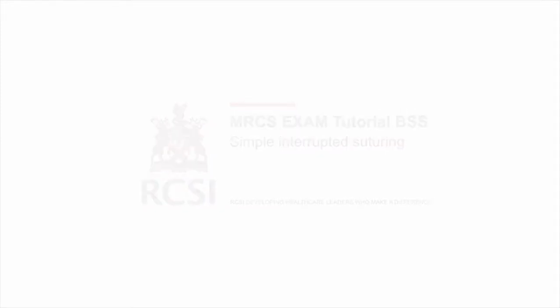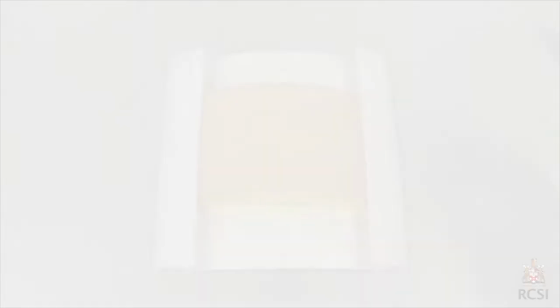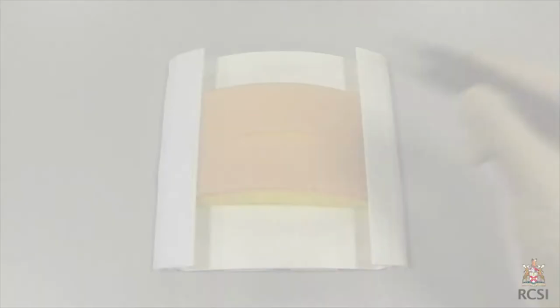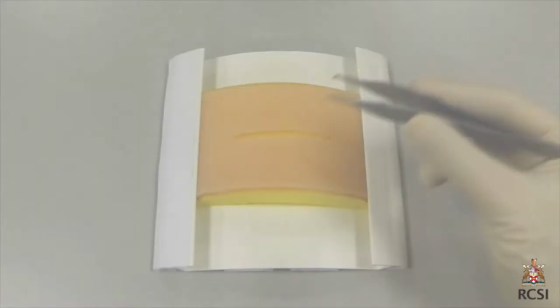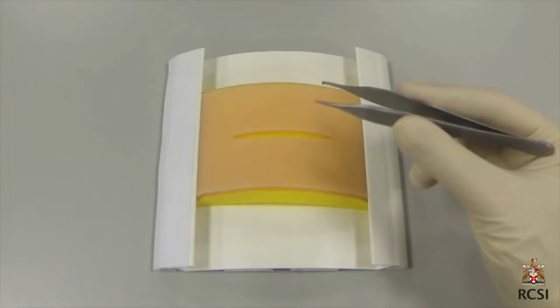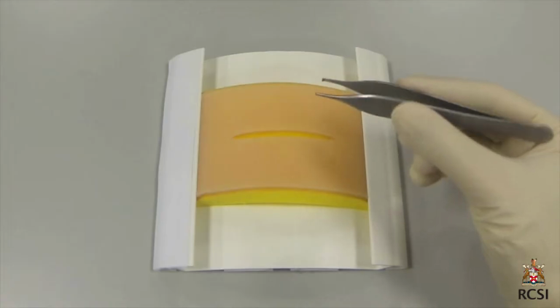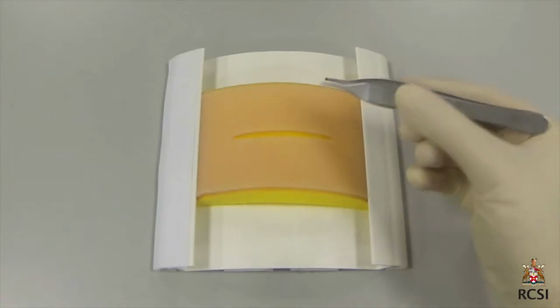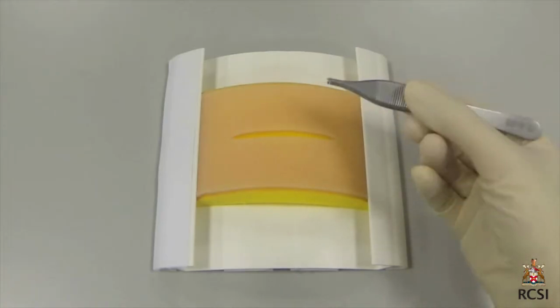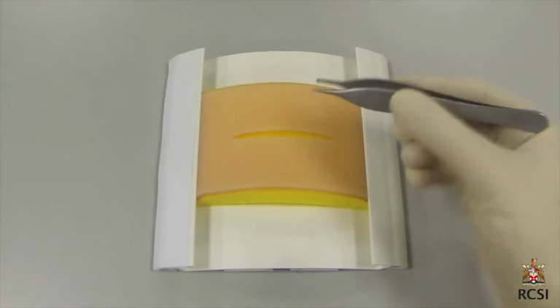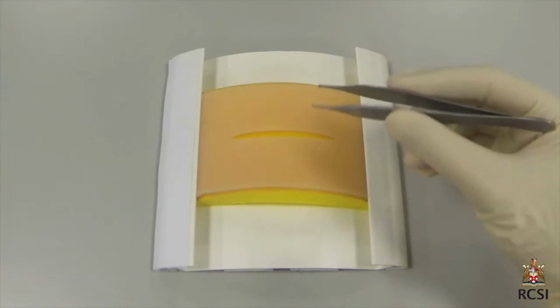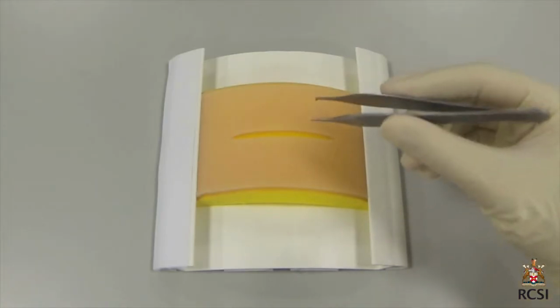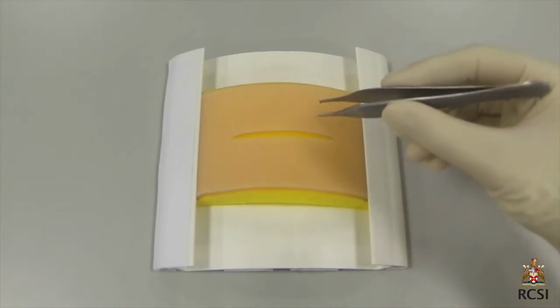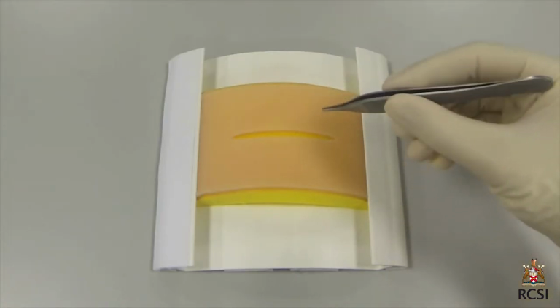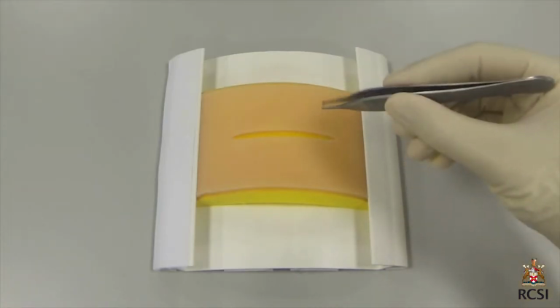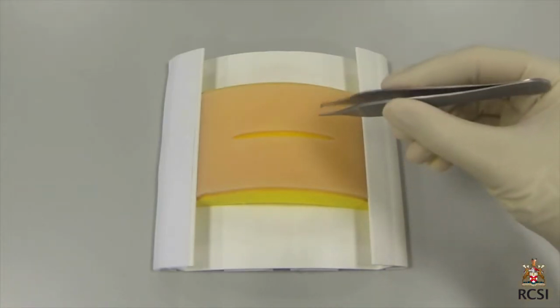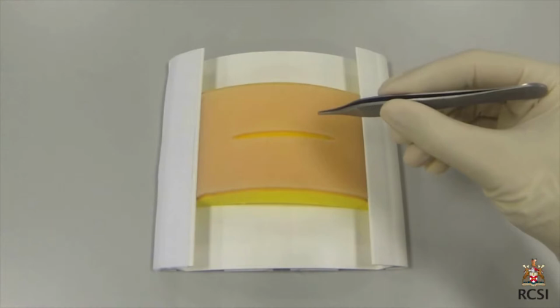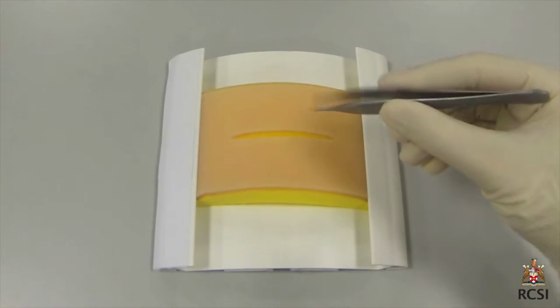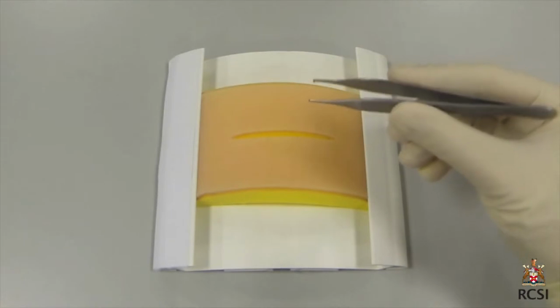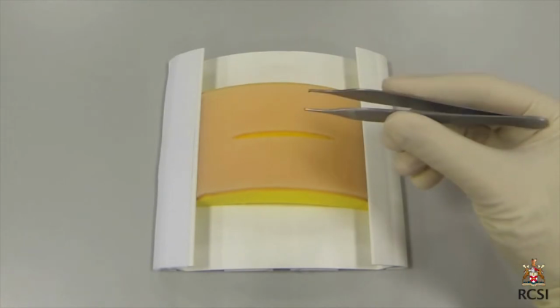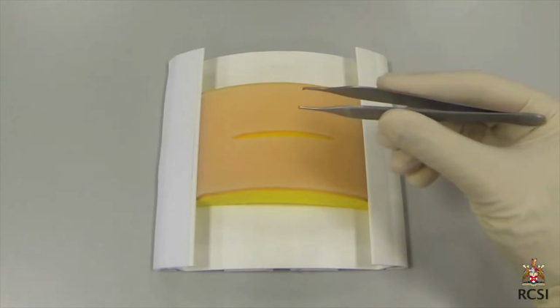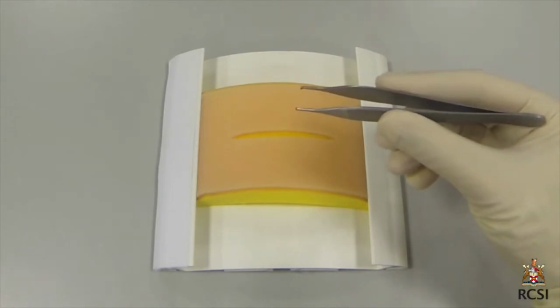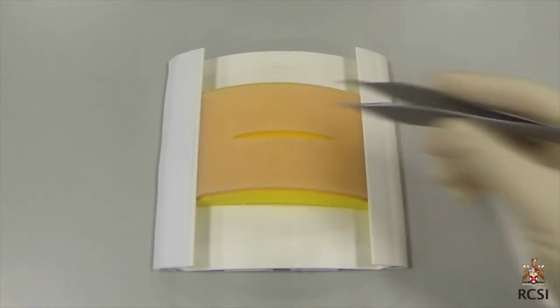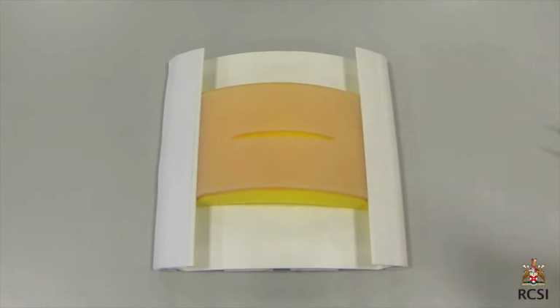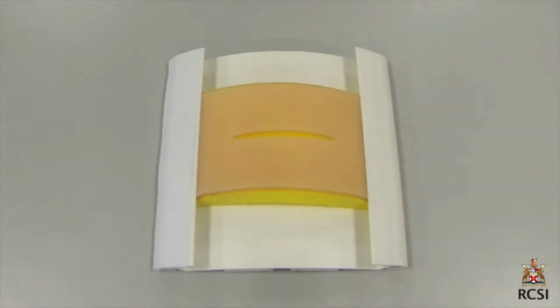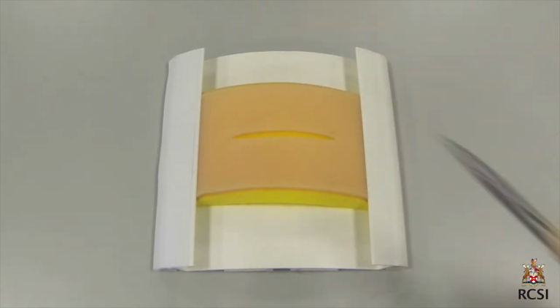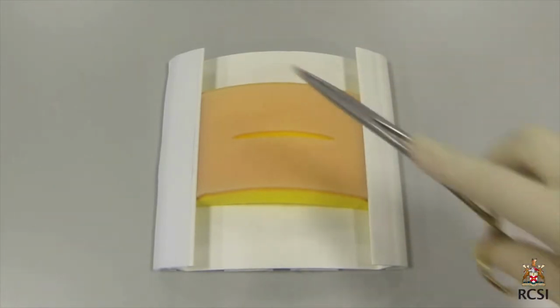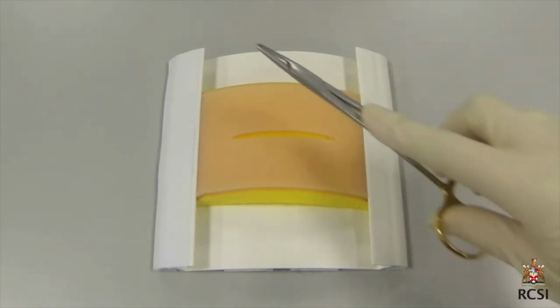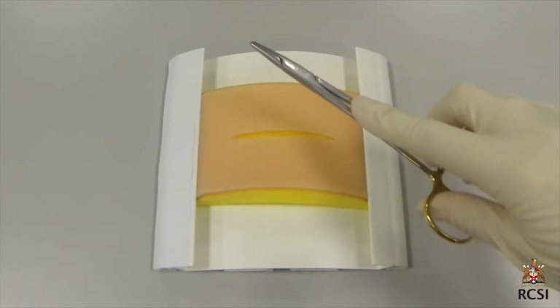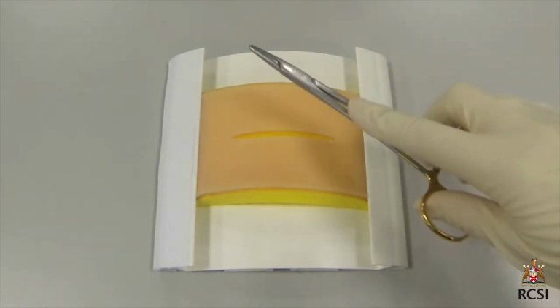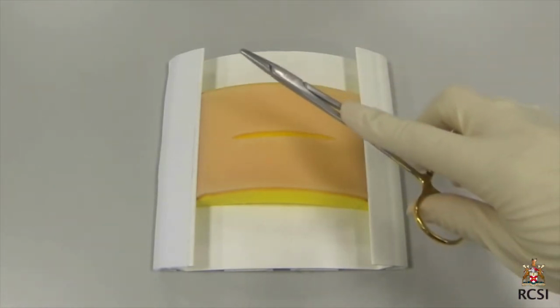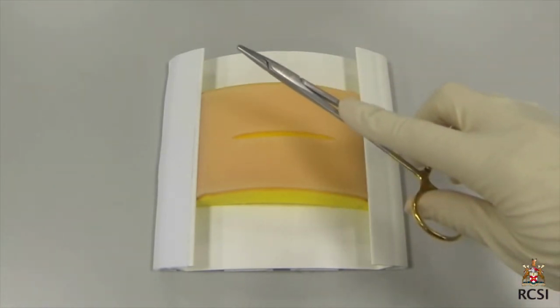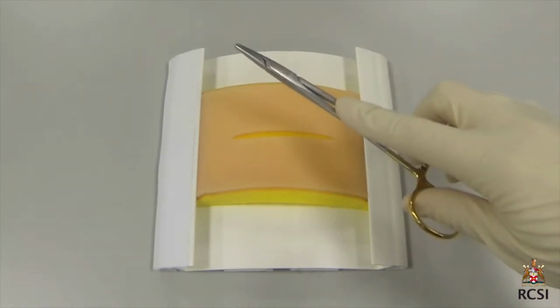This video demonstrates how to close a wound with interrupted sutures tied with an instrument tie.